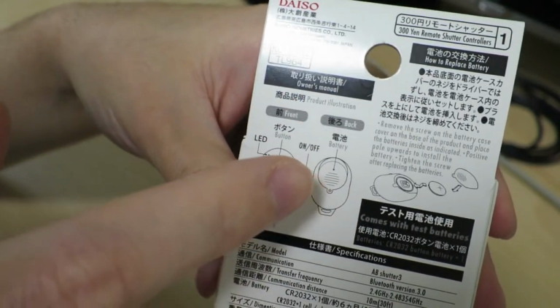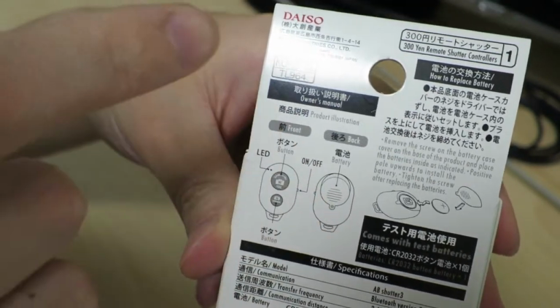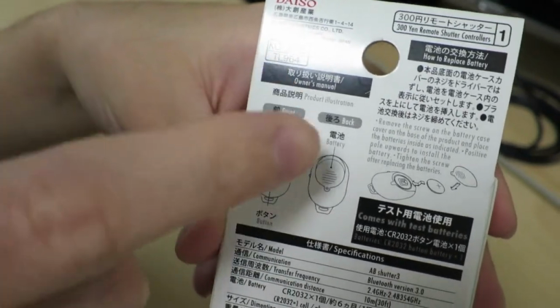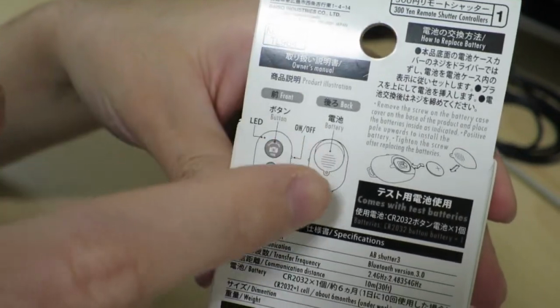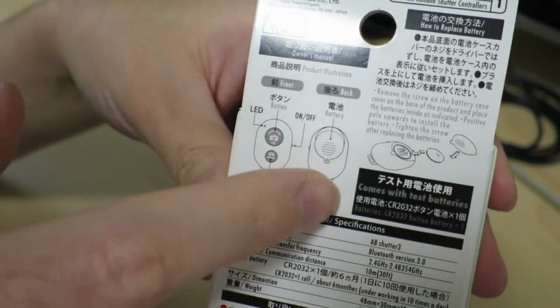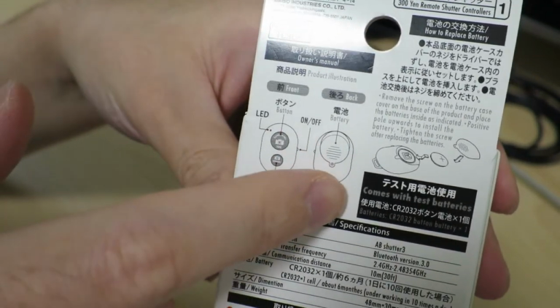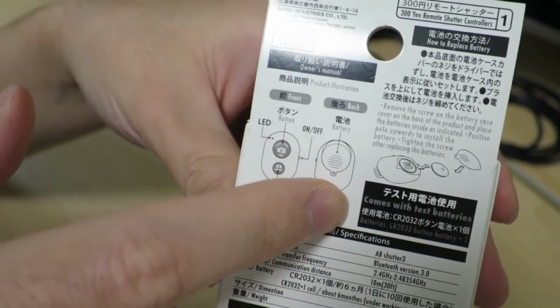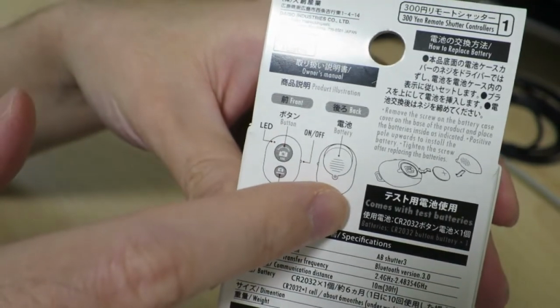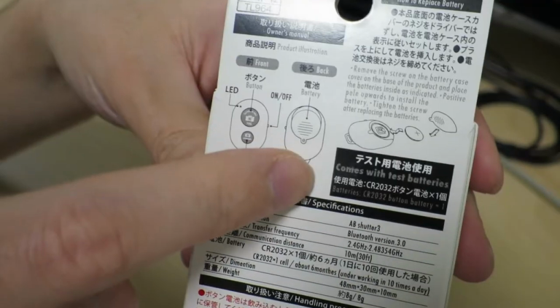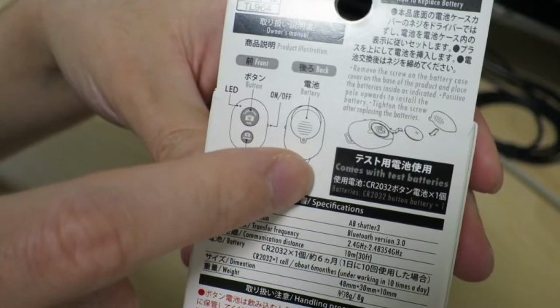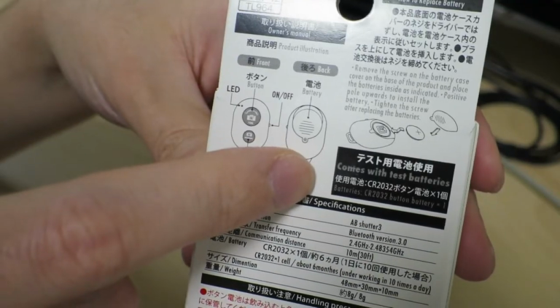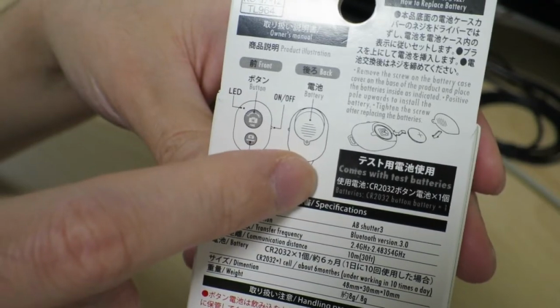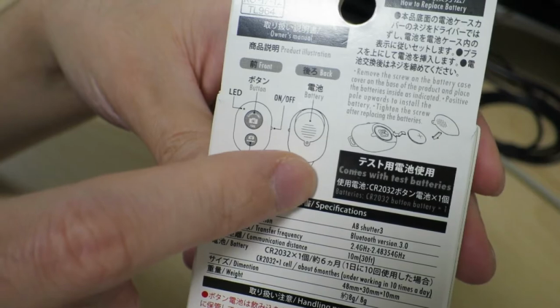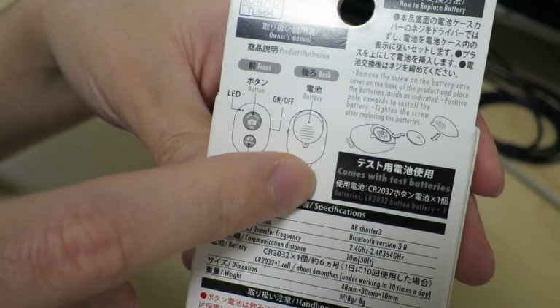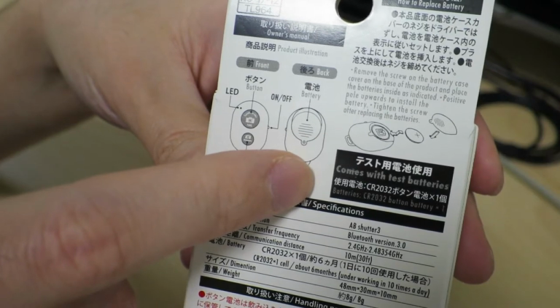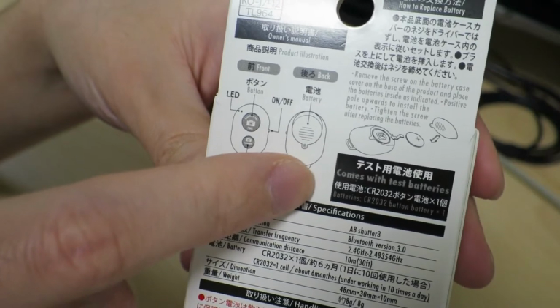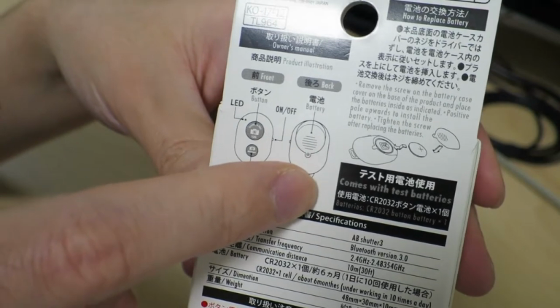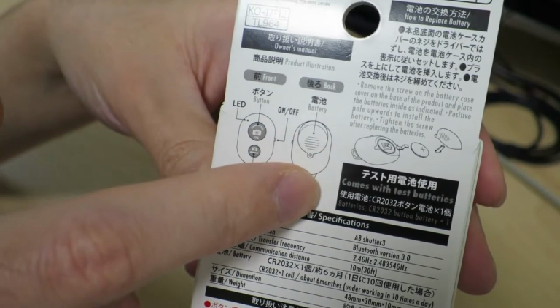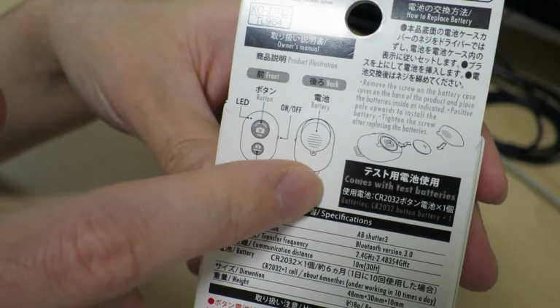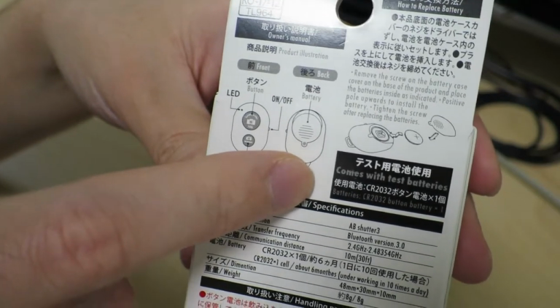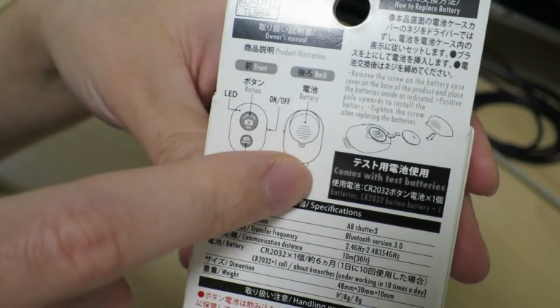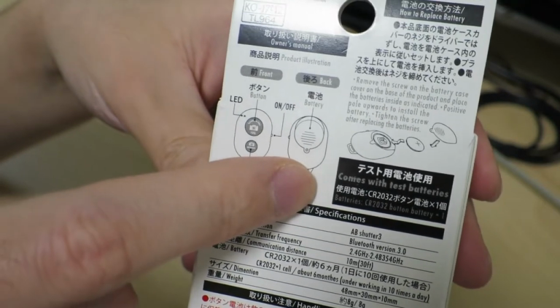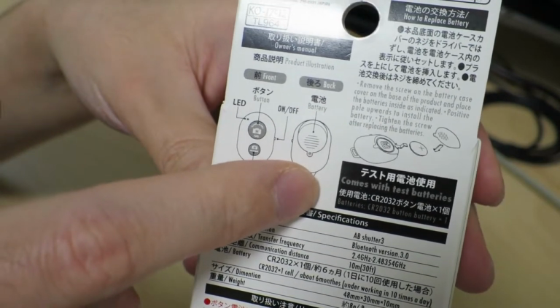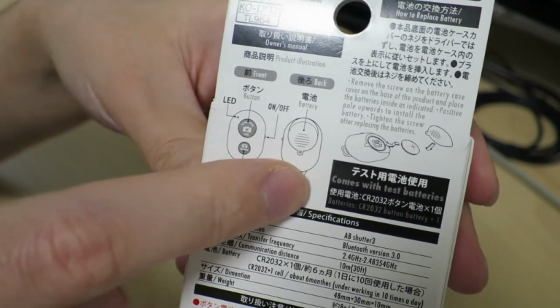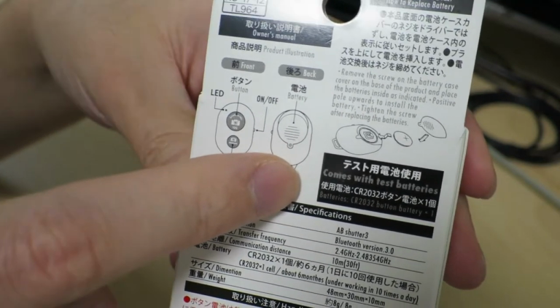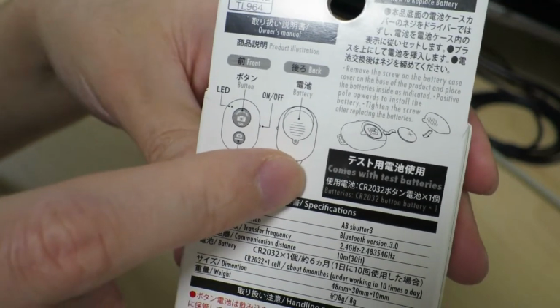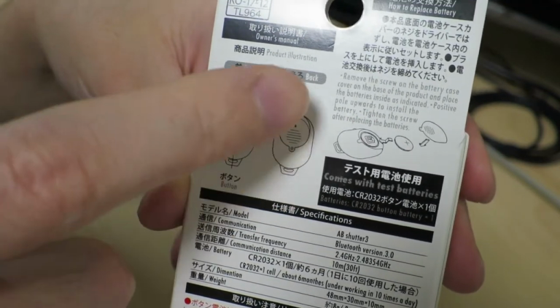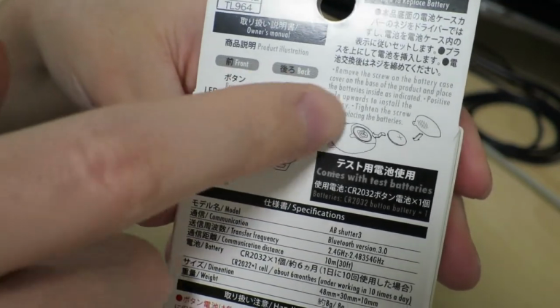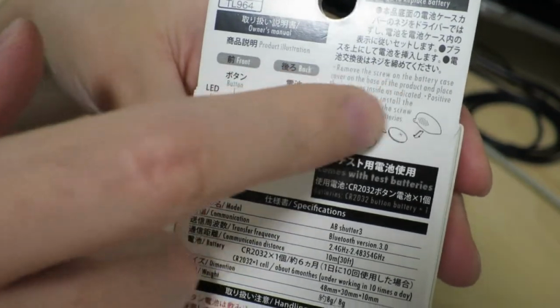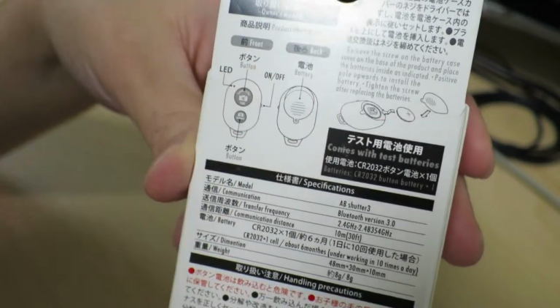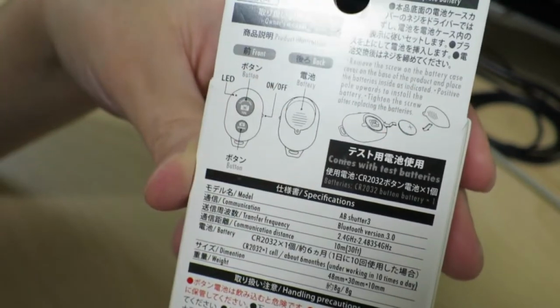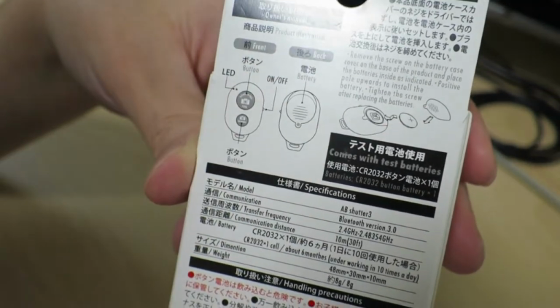It needs a battery — a CR-2032 lithium battery — and it tells you how to put it in.